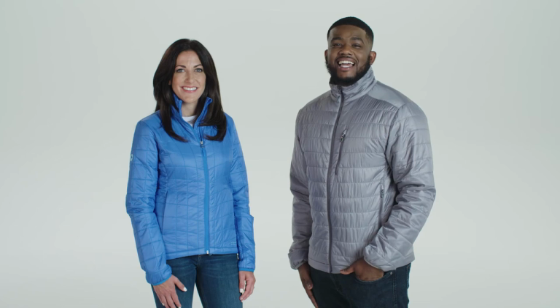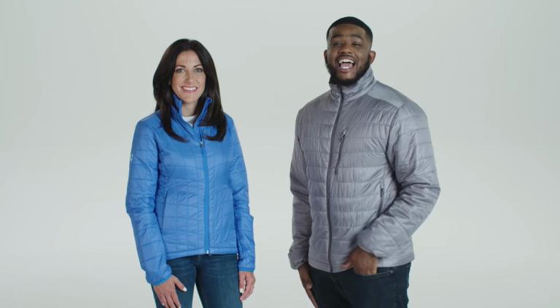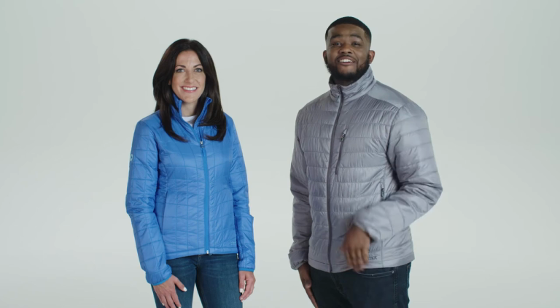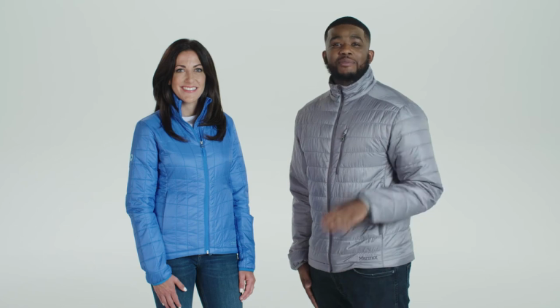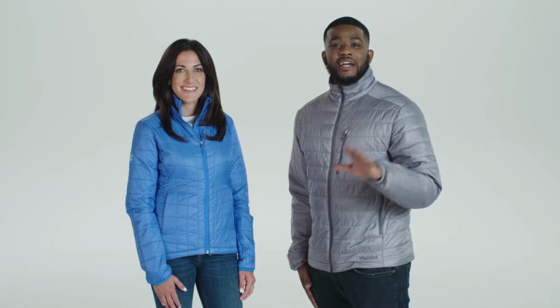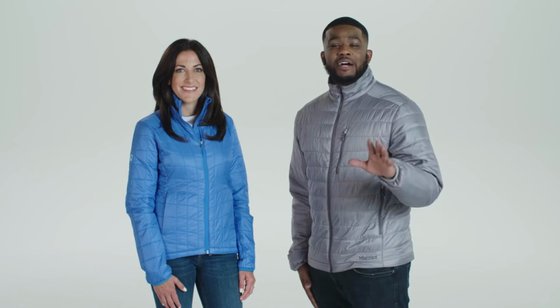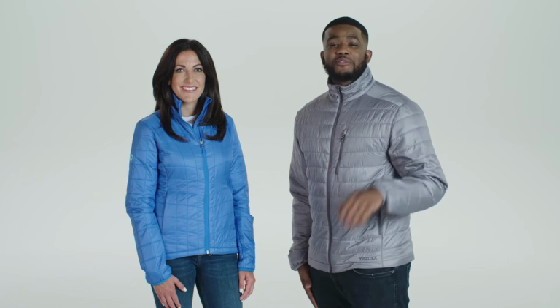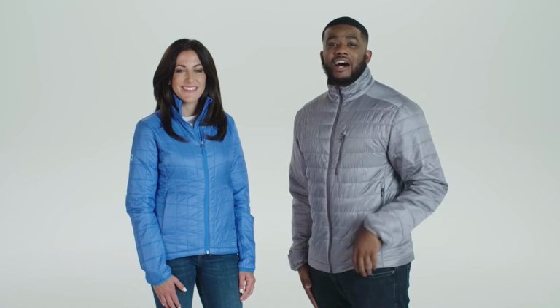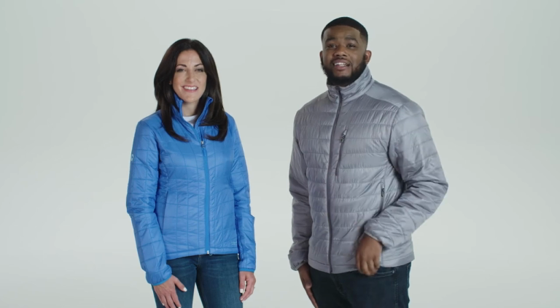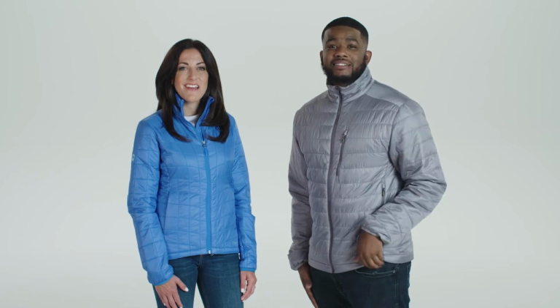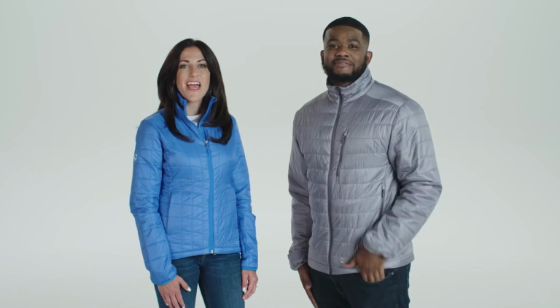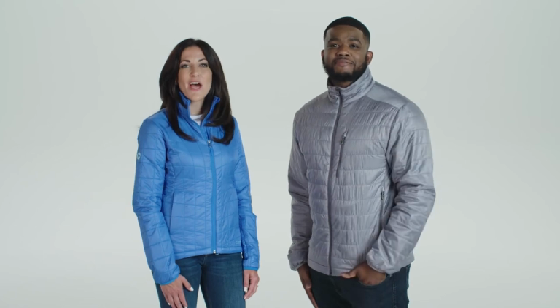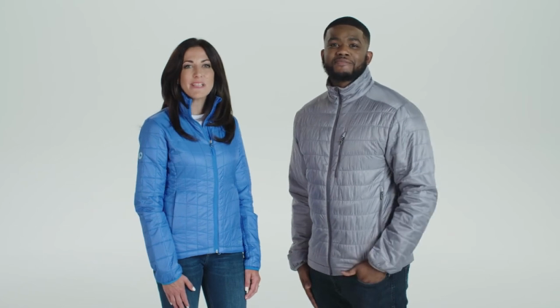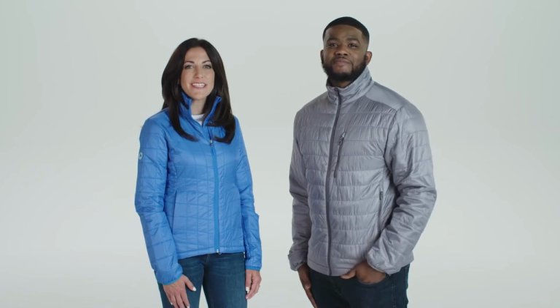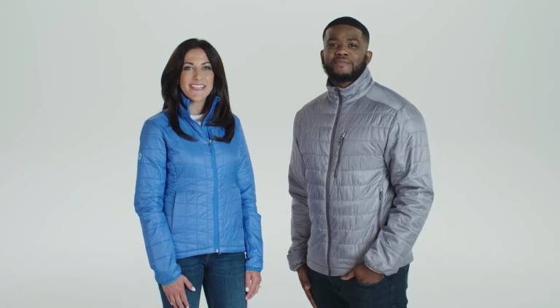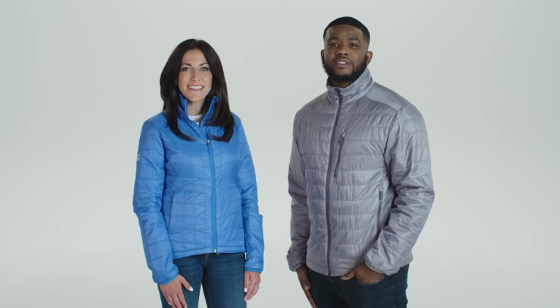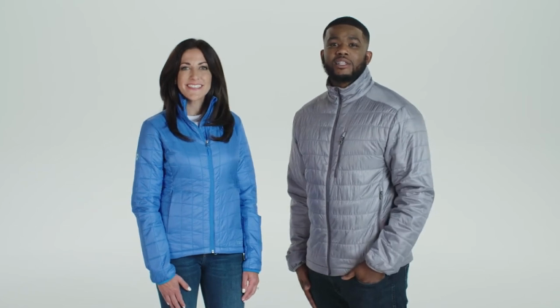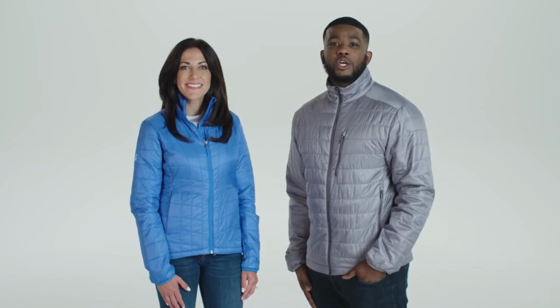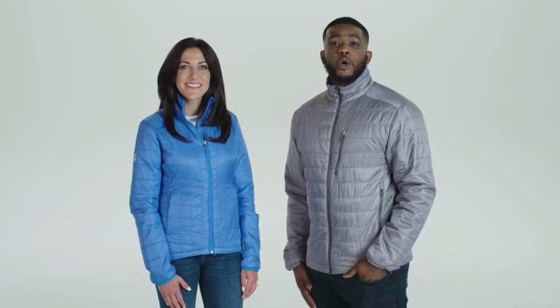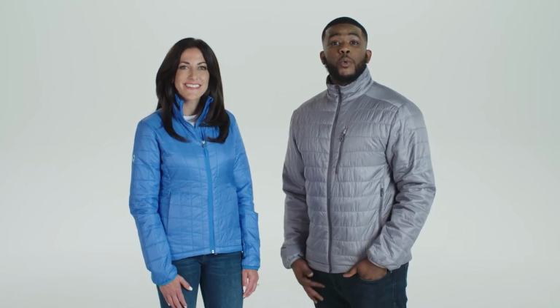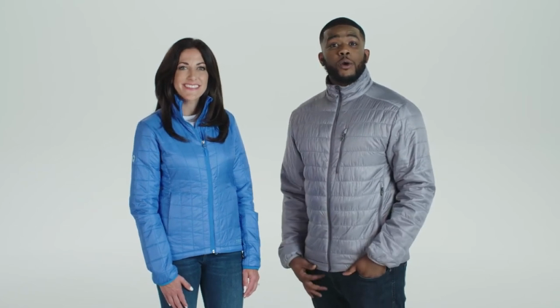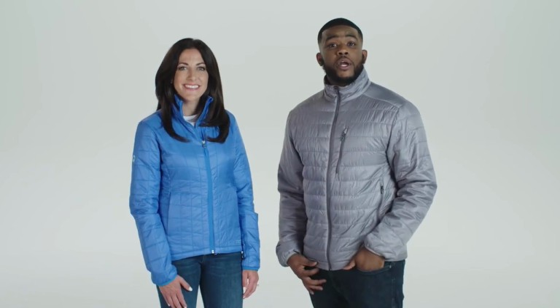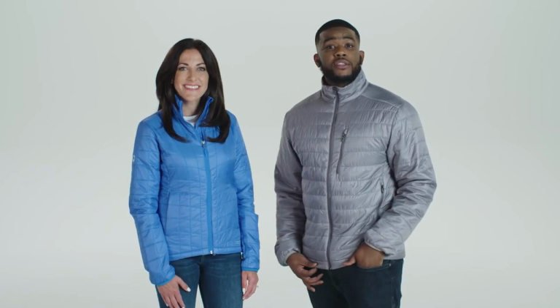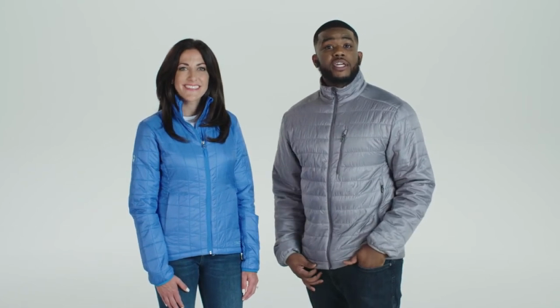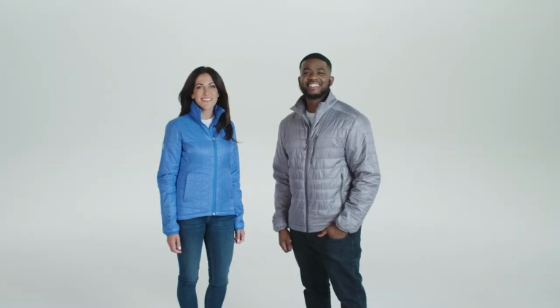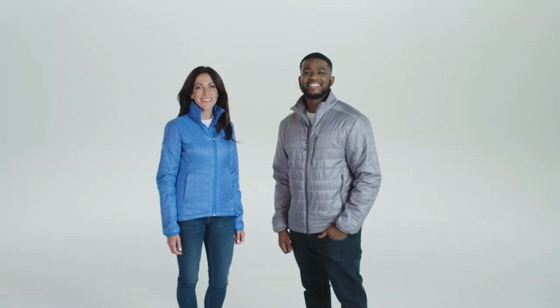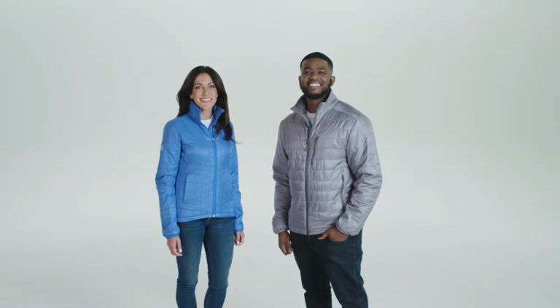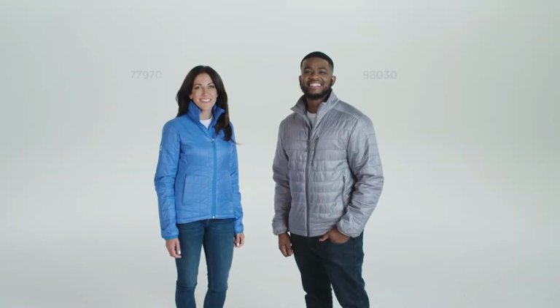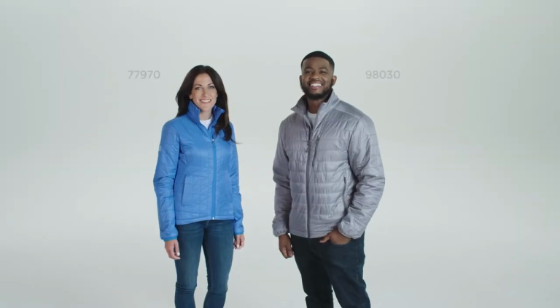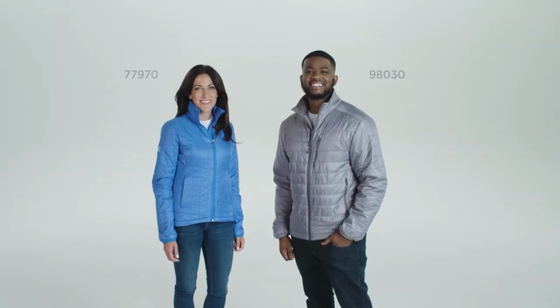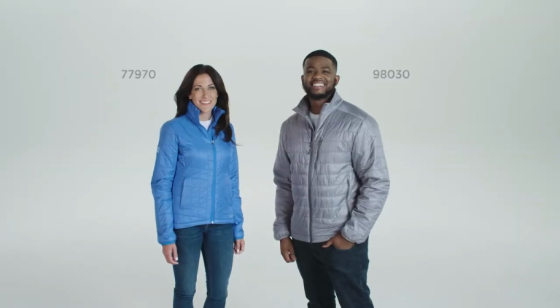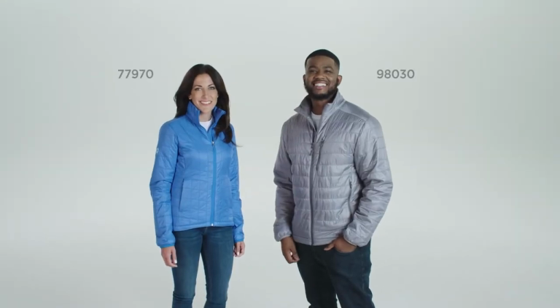Hey everybody, I'm Devon. And I'm Alyssa. We're wearing the Kaelin jacket from Marmot.